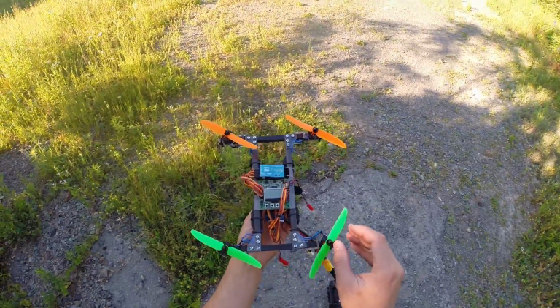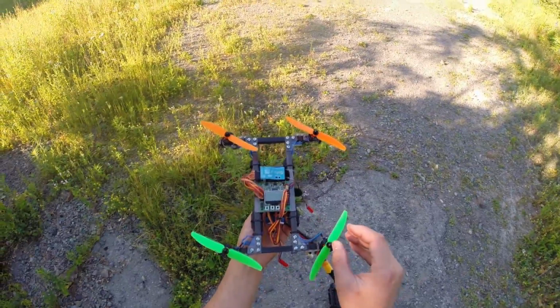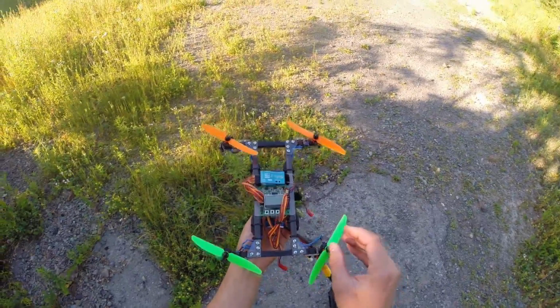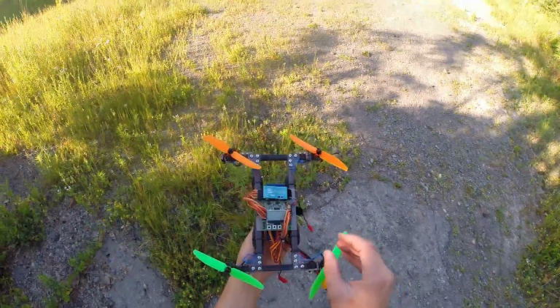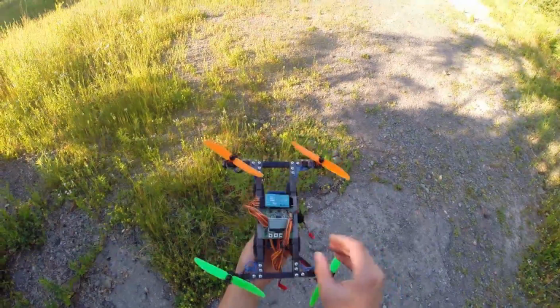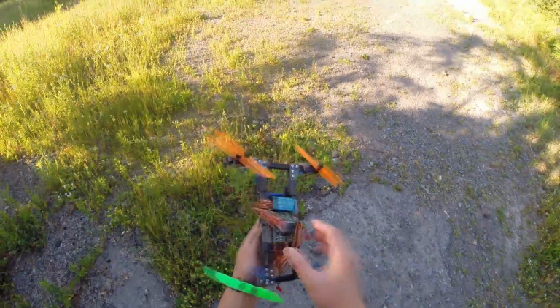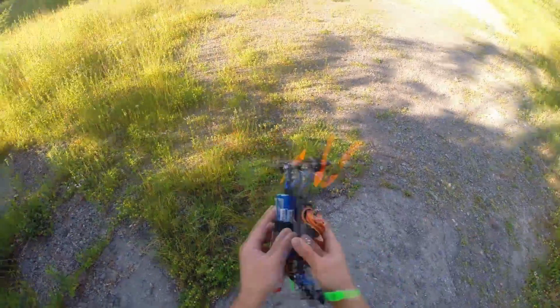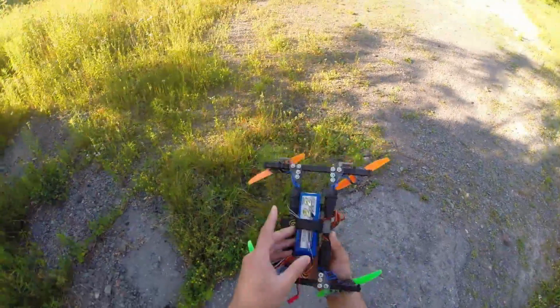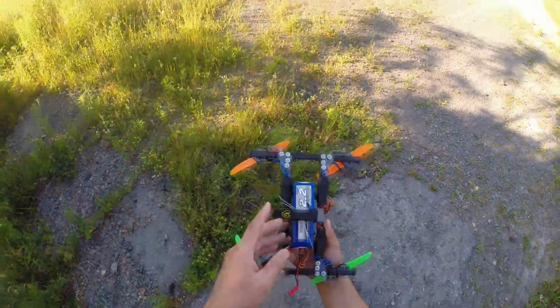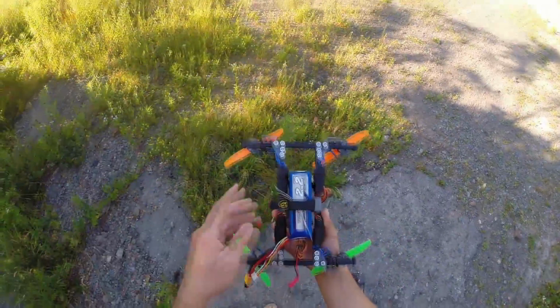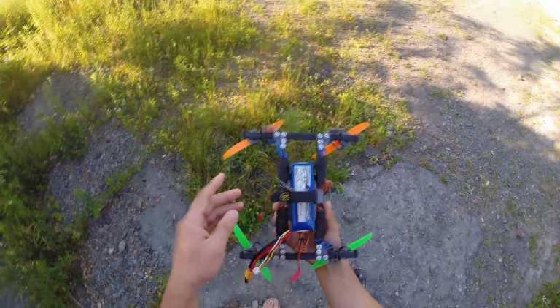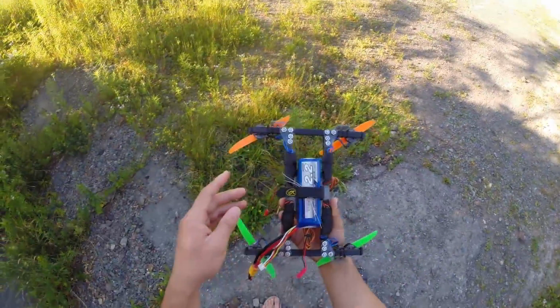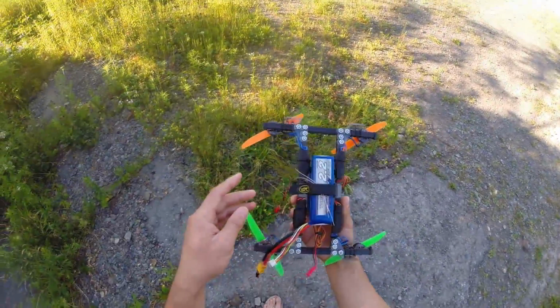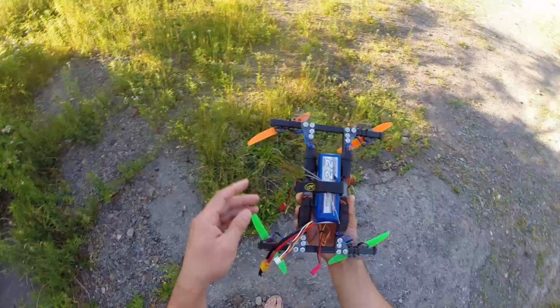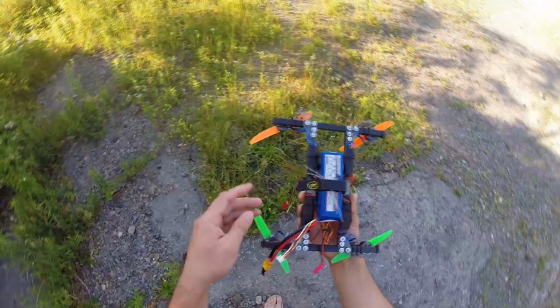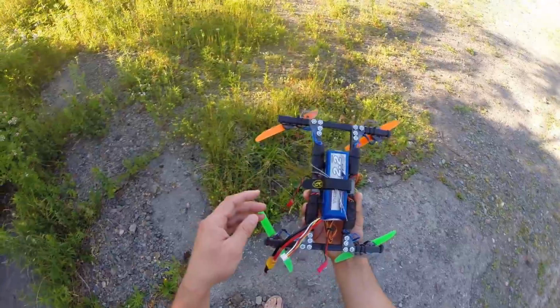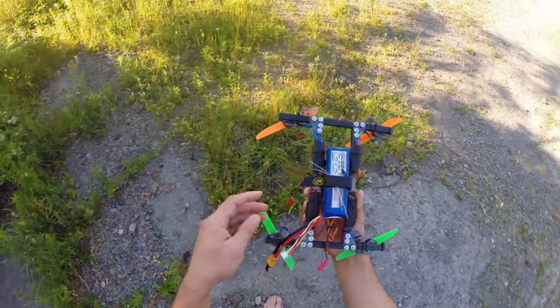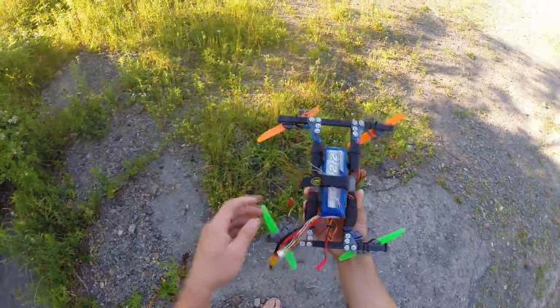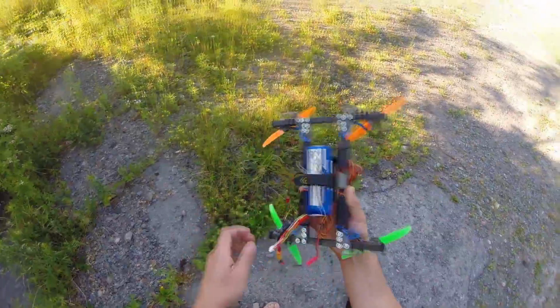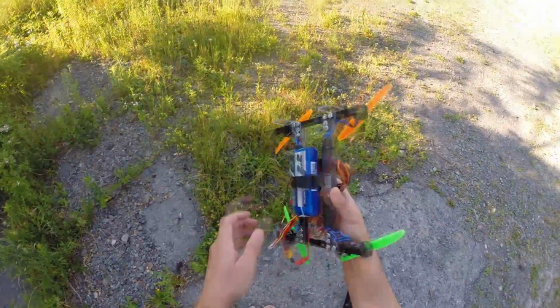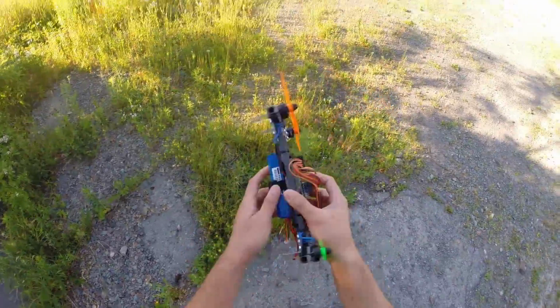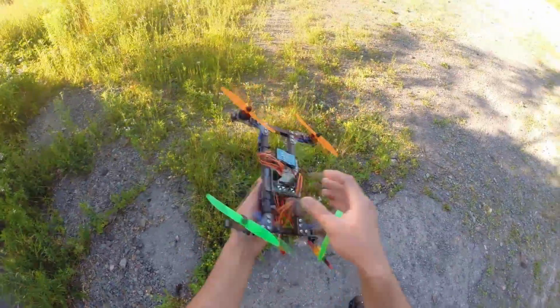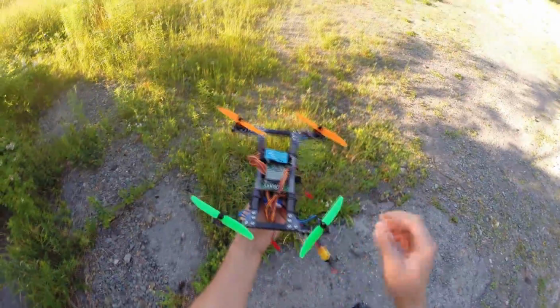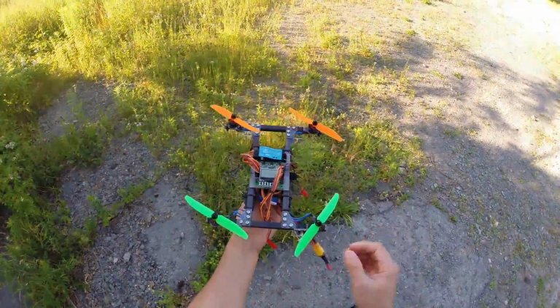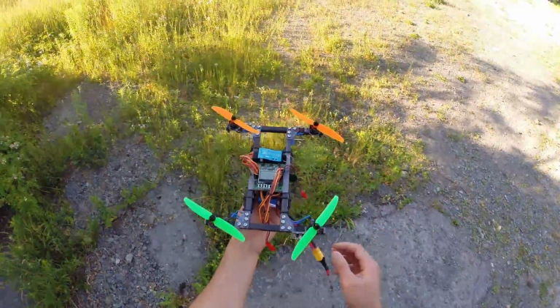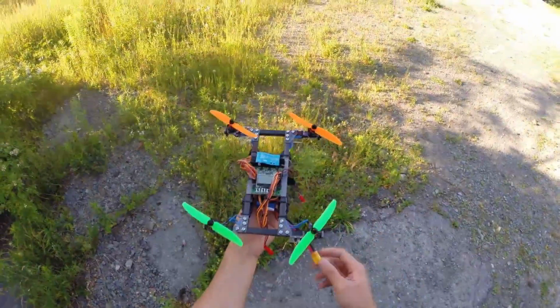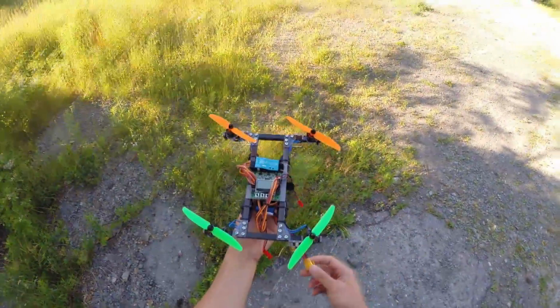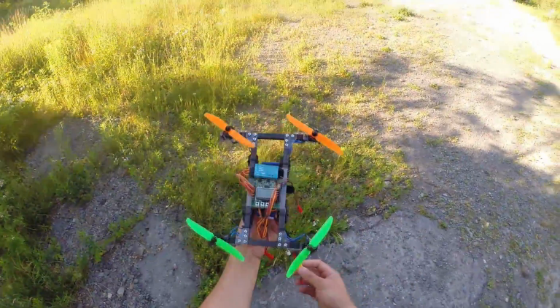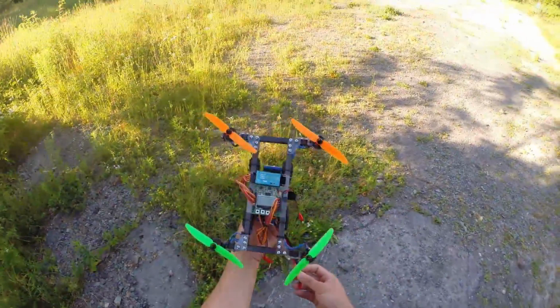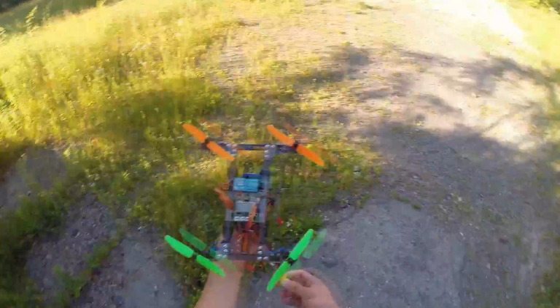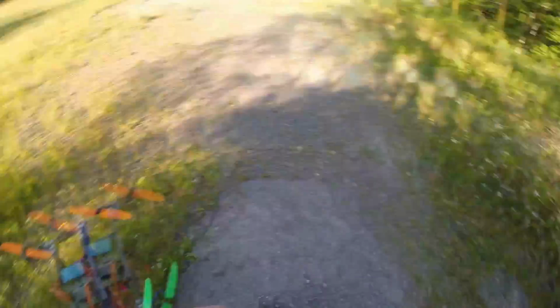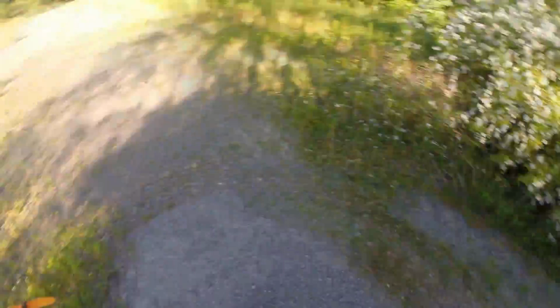It's a good idea. Let's see how it goes — let's plug it in and give it a test flight.